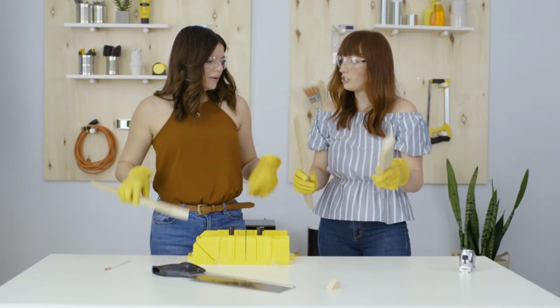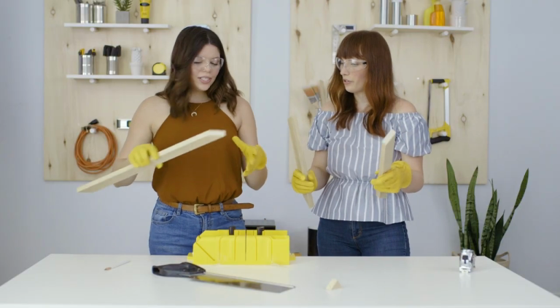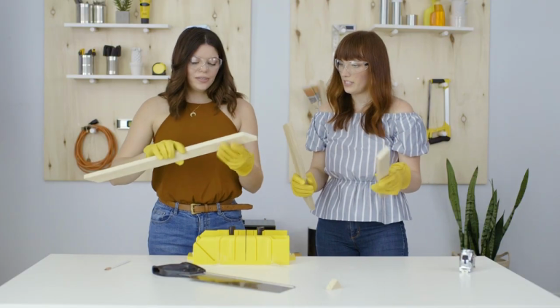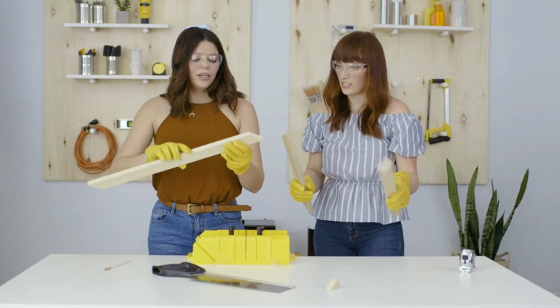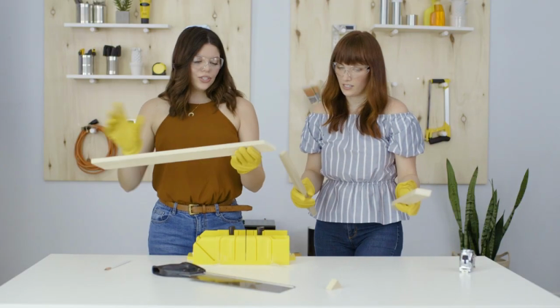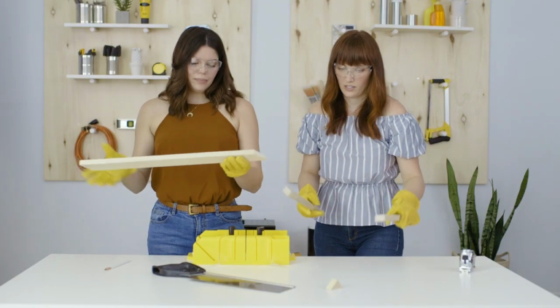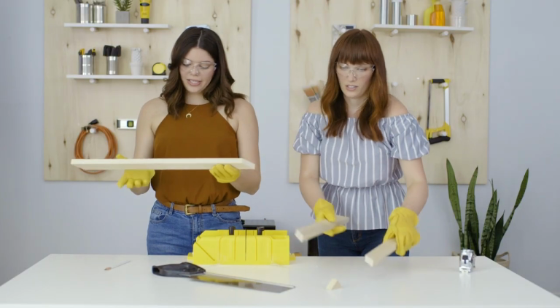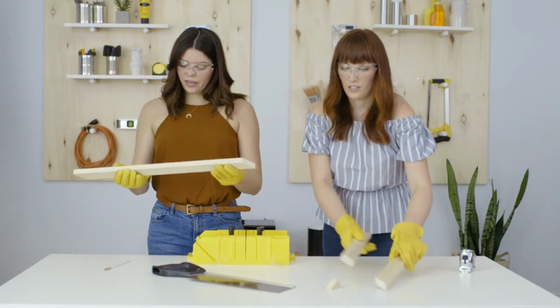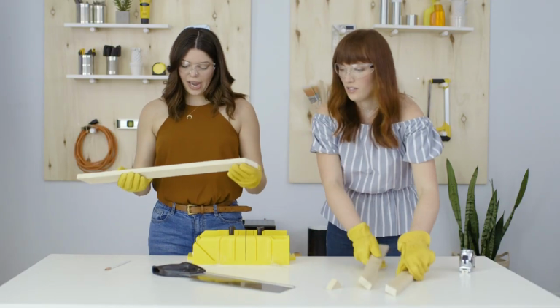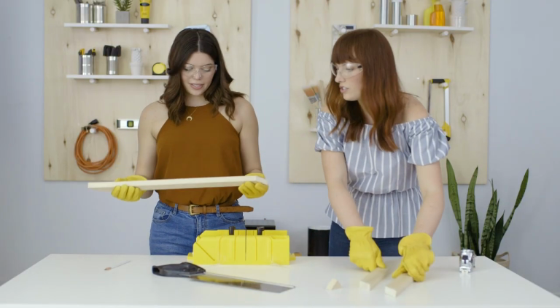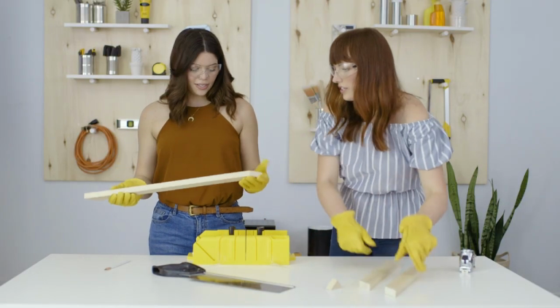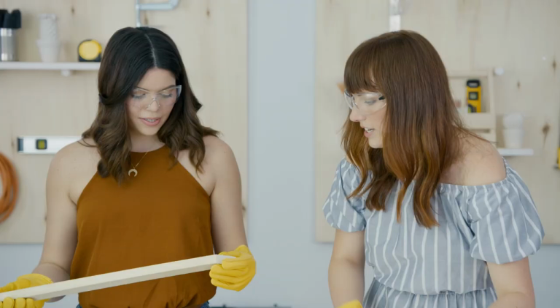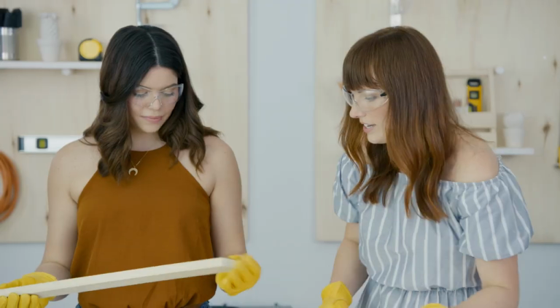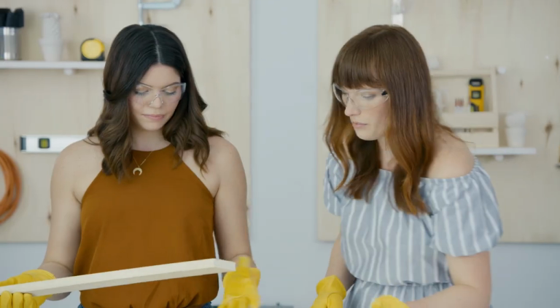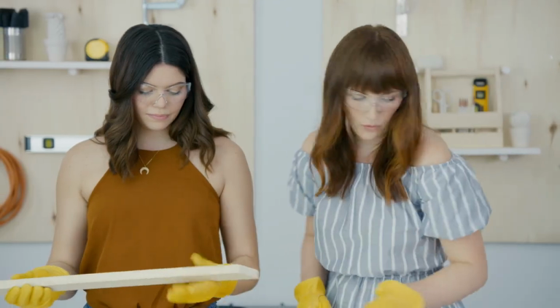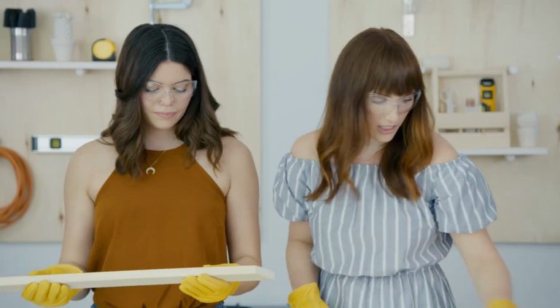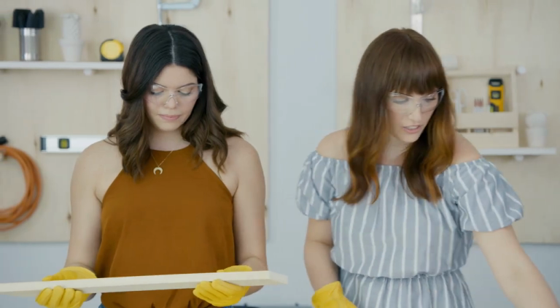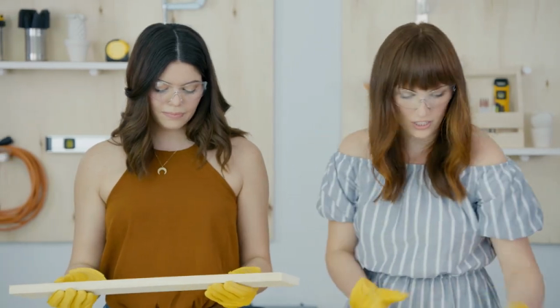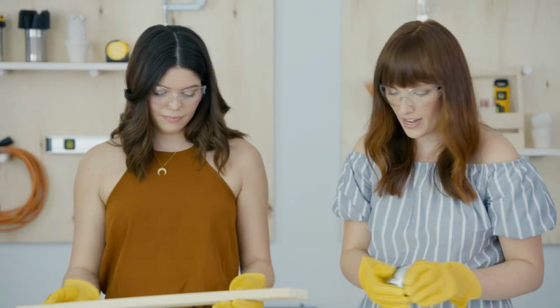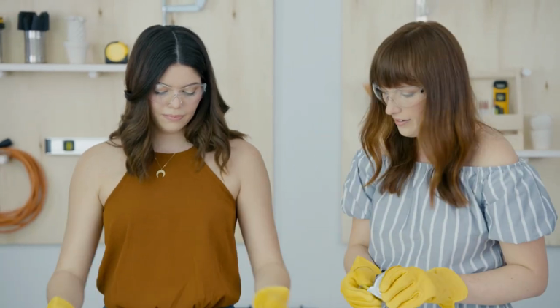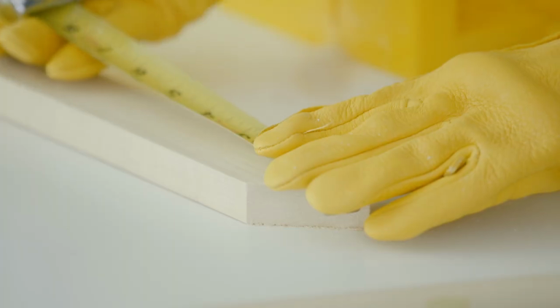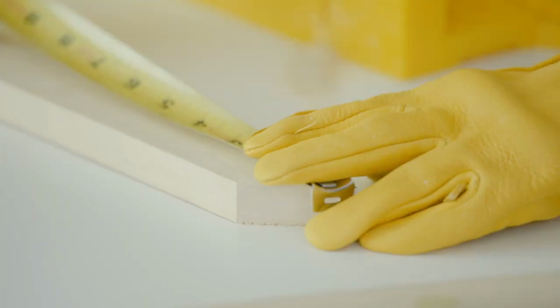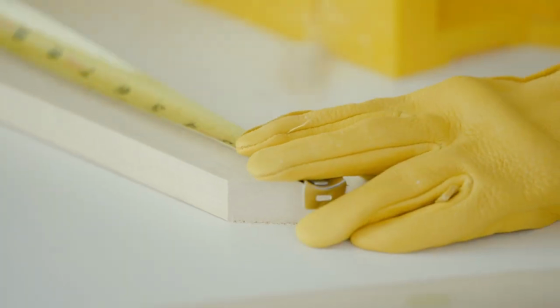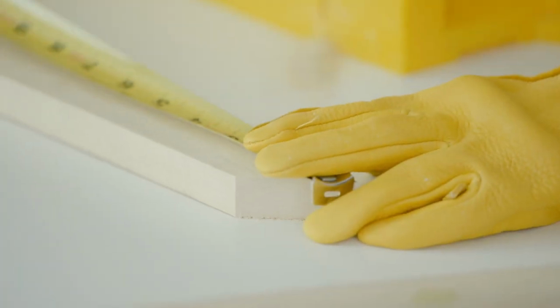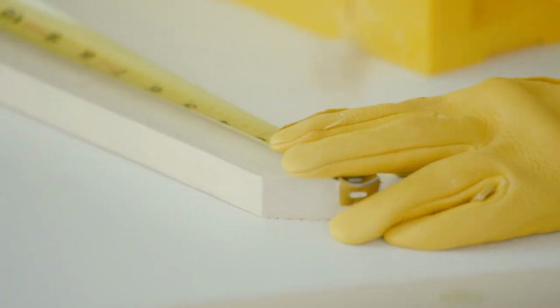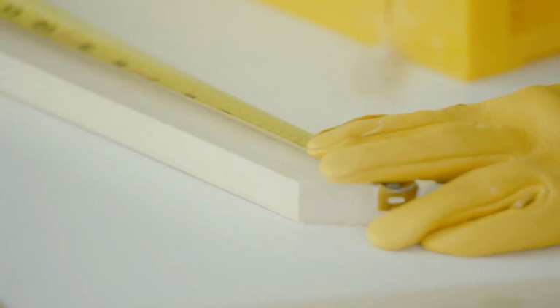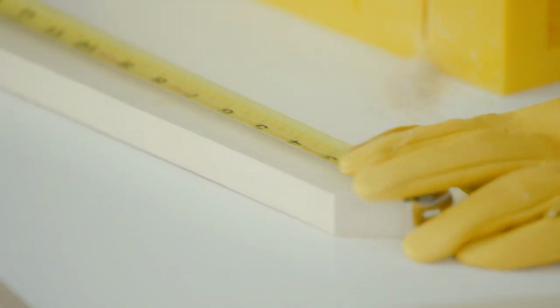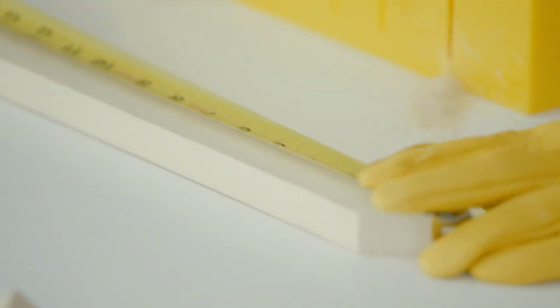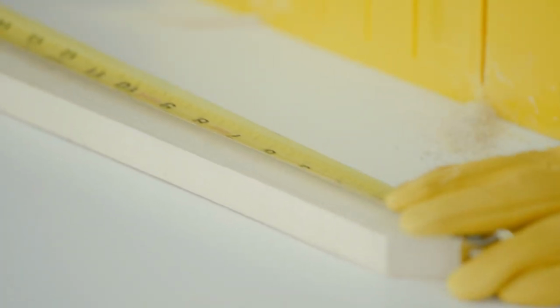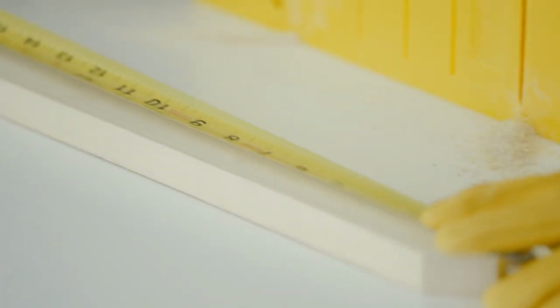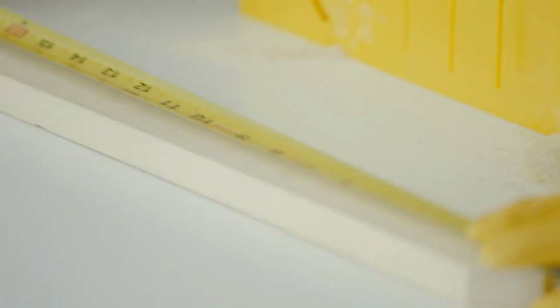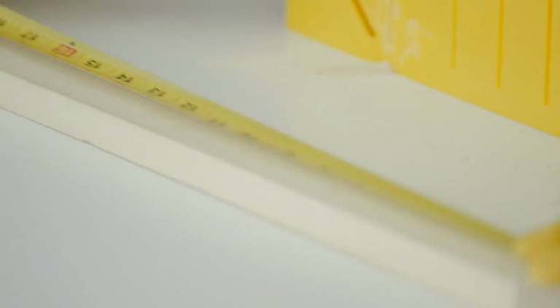Now we've got to do our shorter pieces. This piece is going to be 14 inches from the long side.